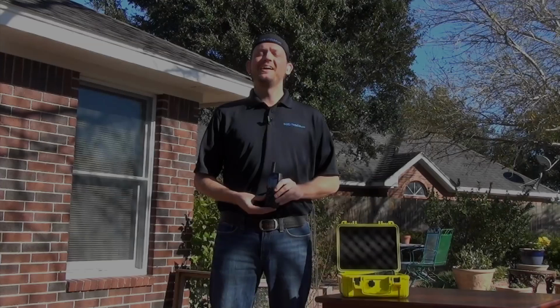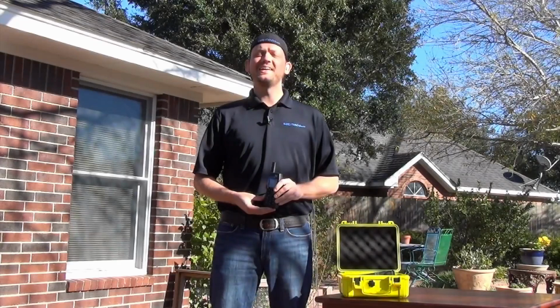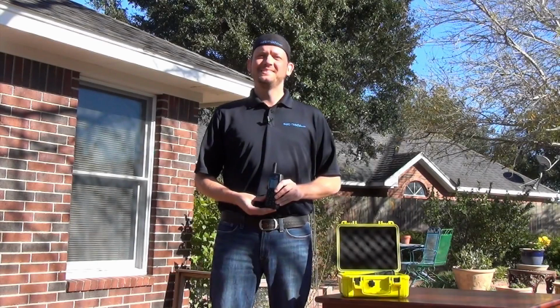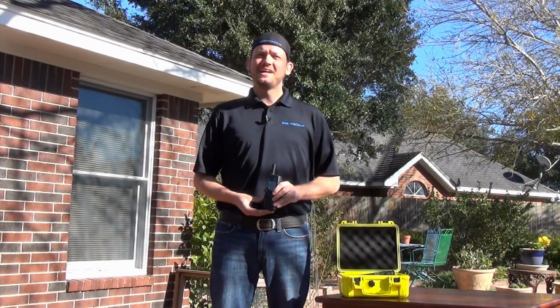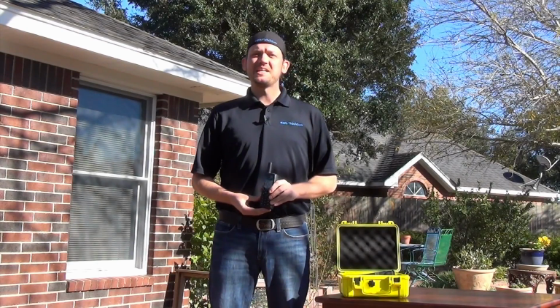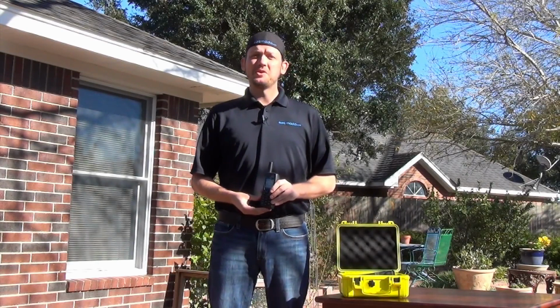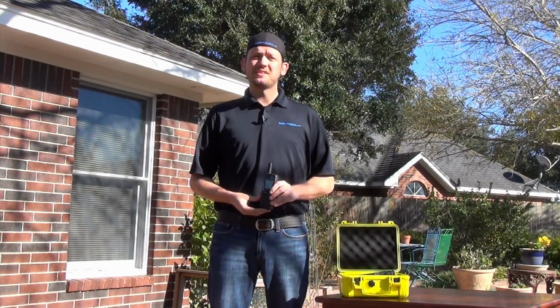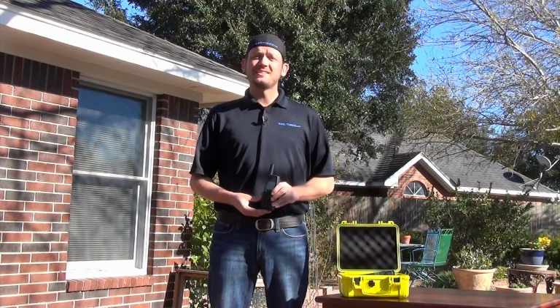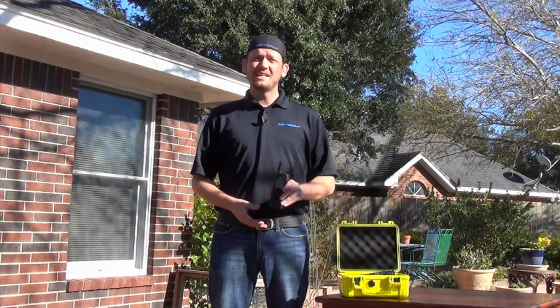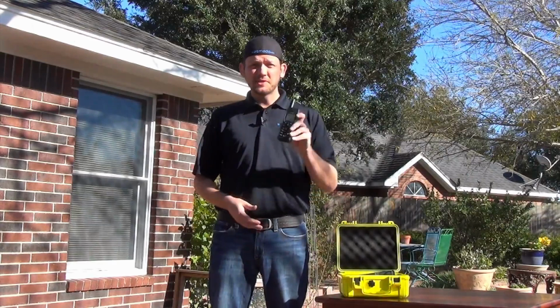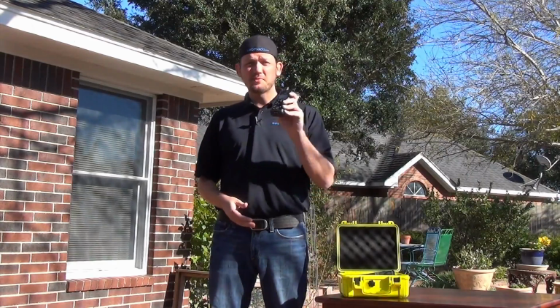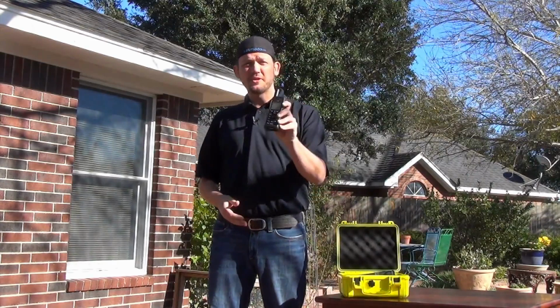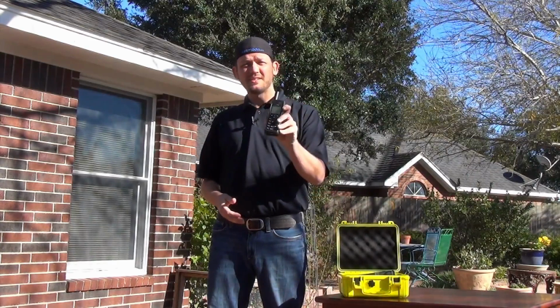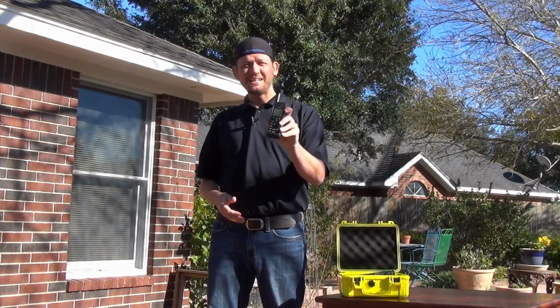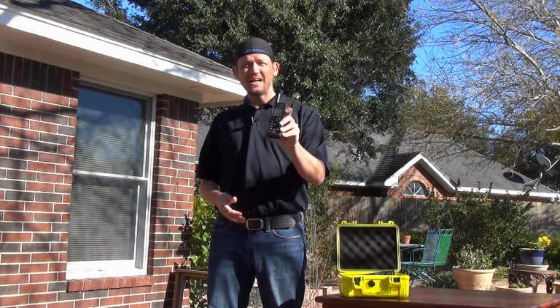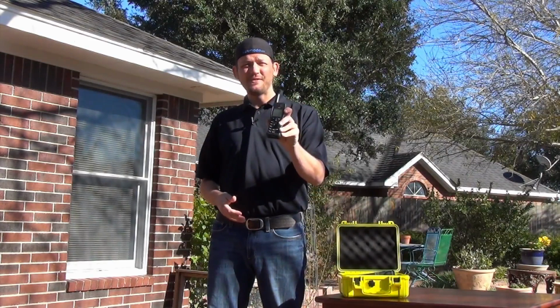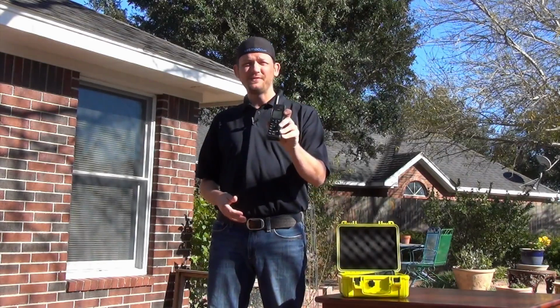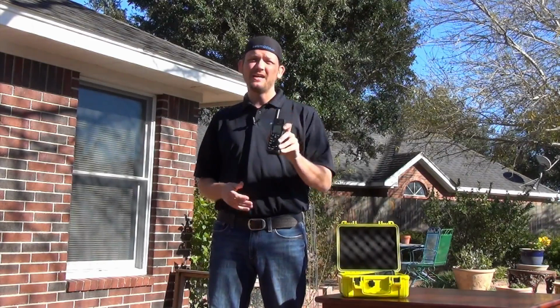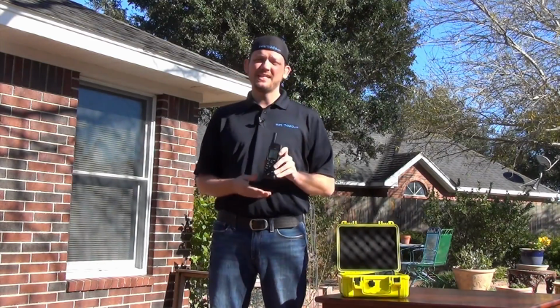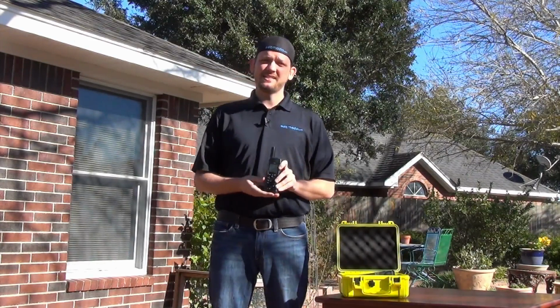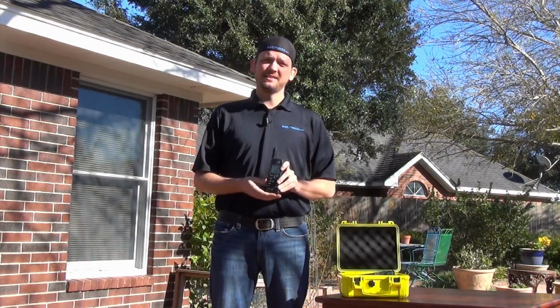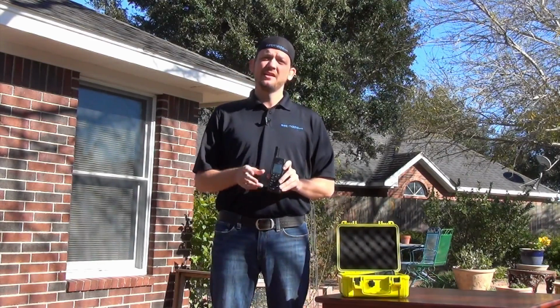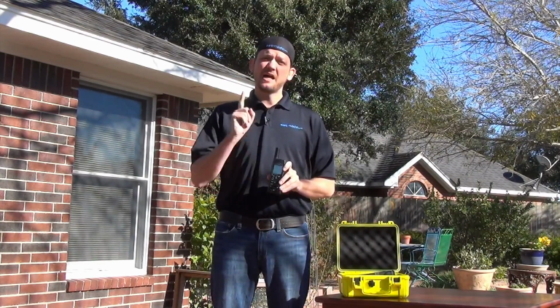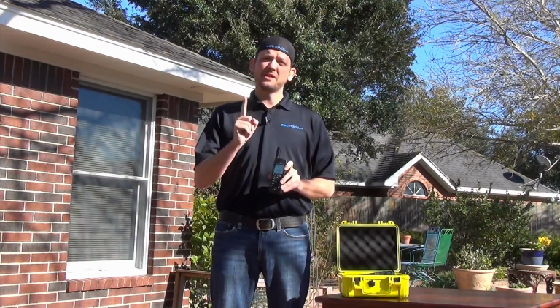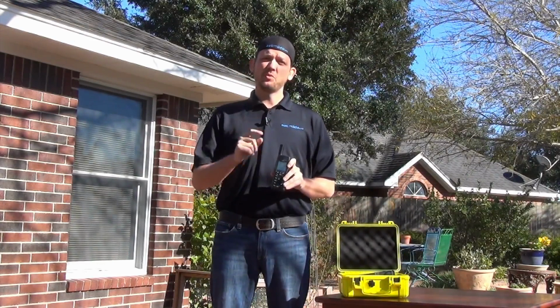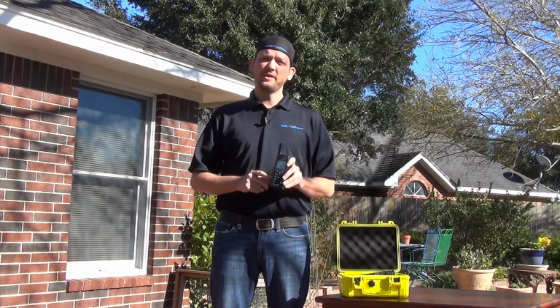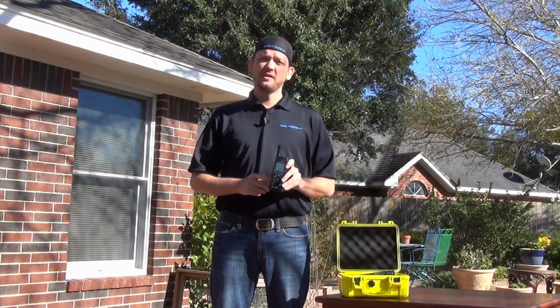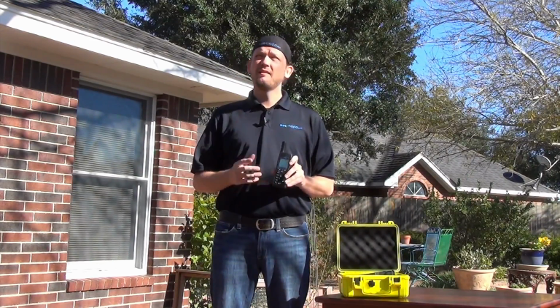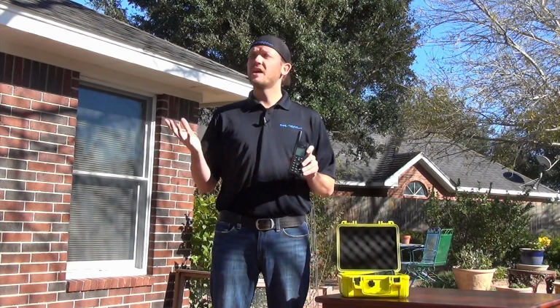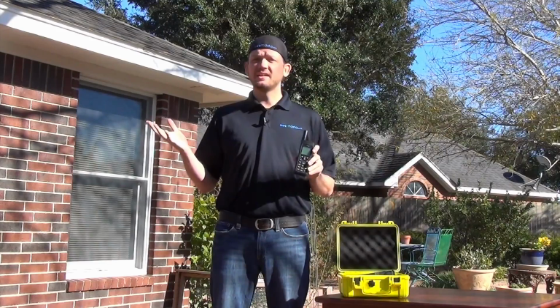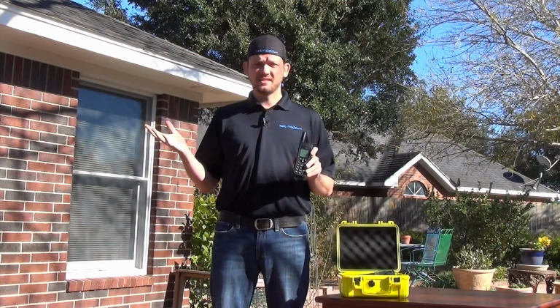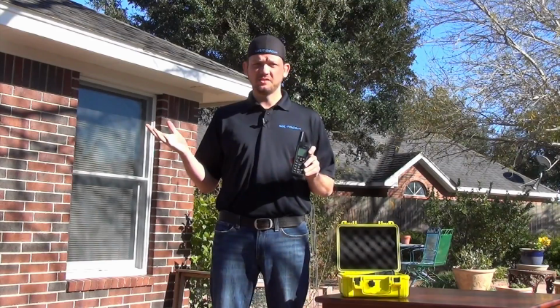Hi, I'm Scott and today we're going to be talking about the Iridium 9555 handset. Topic number one: finding a signal.